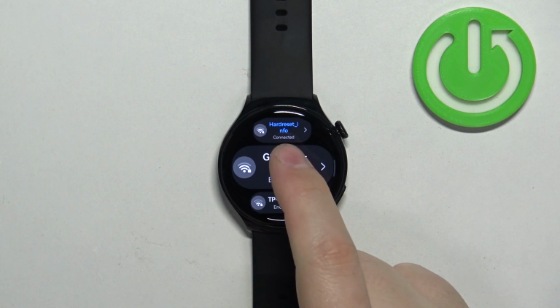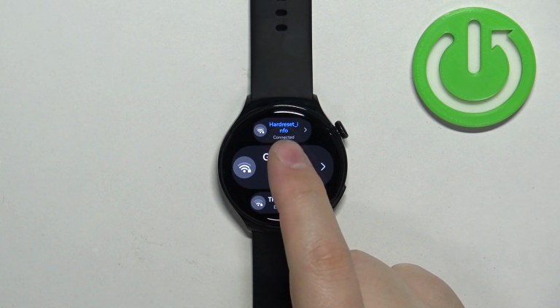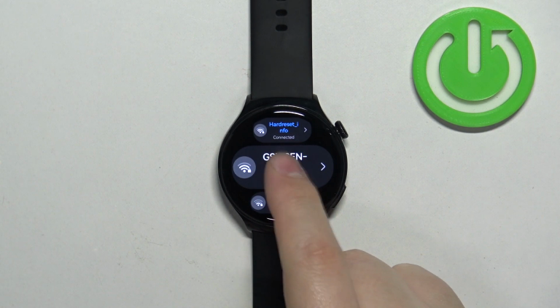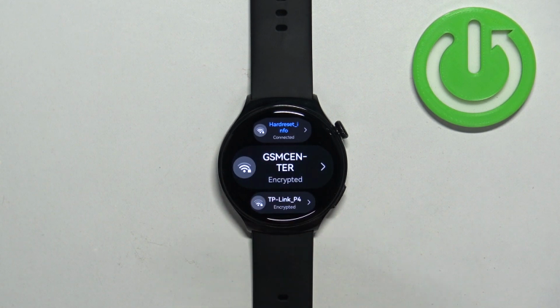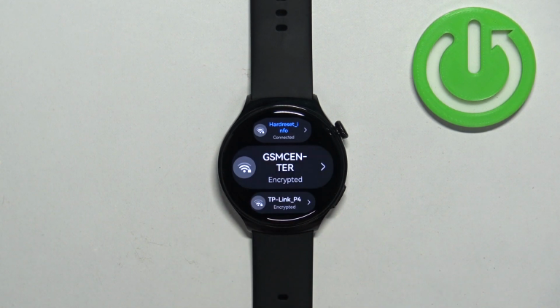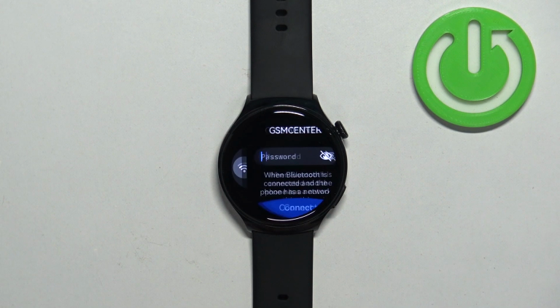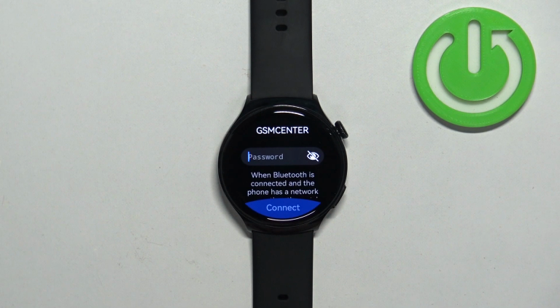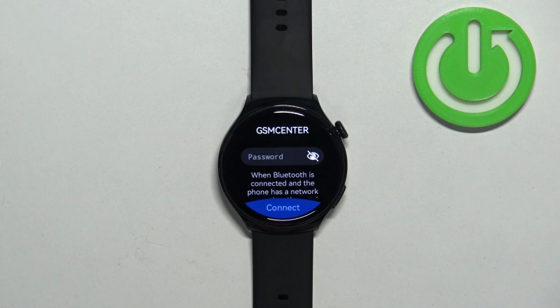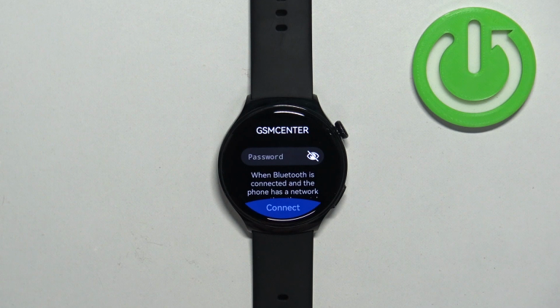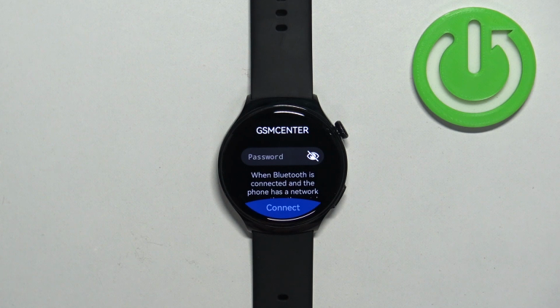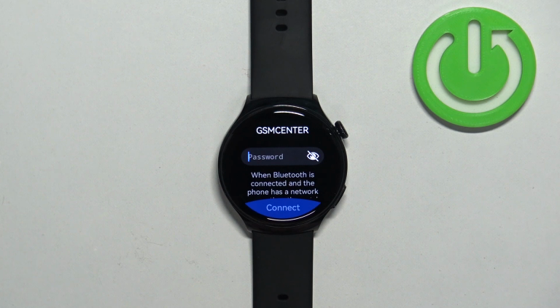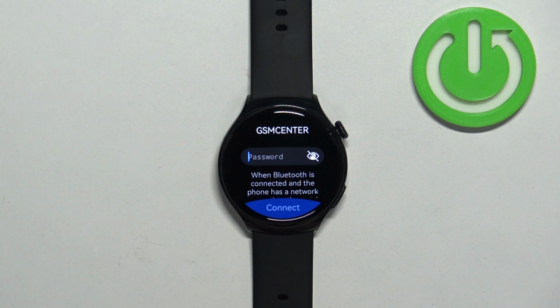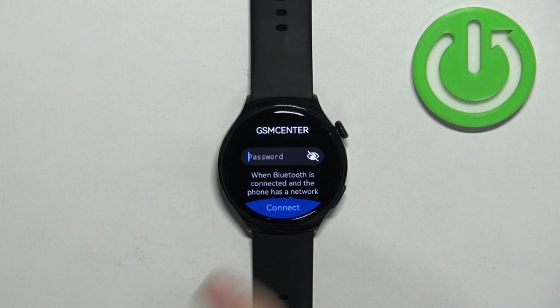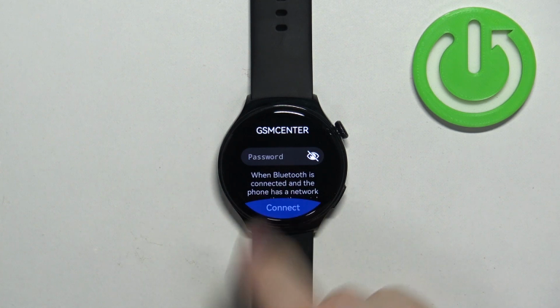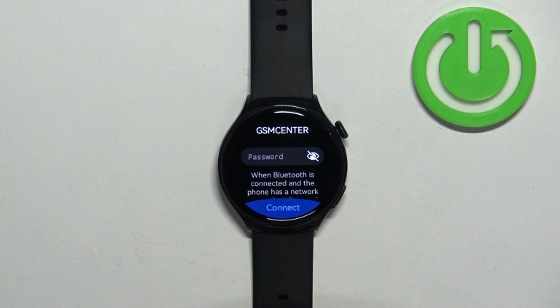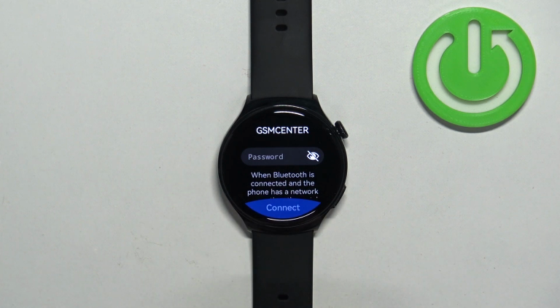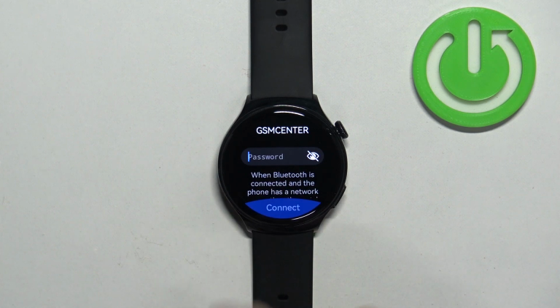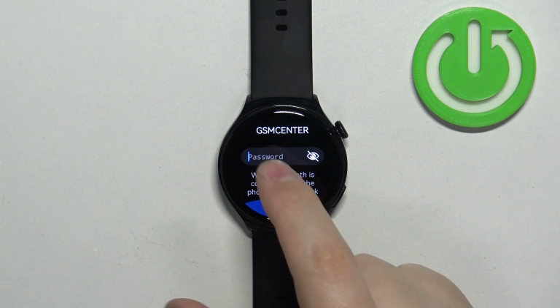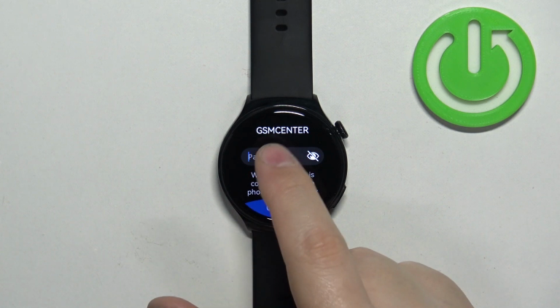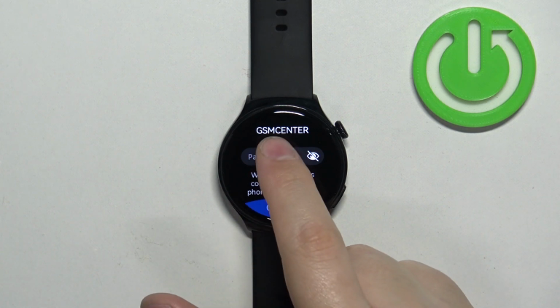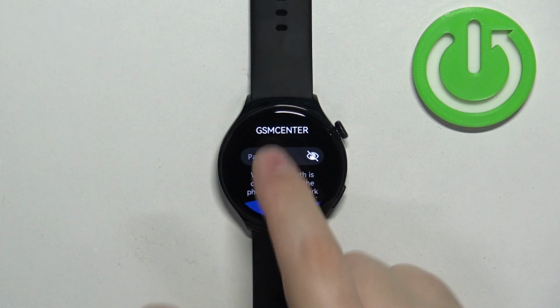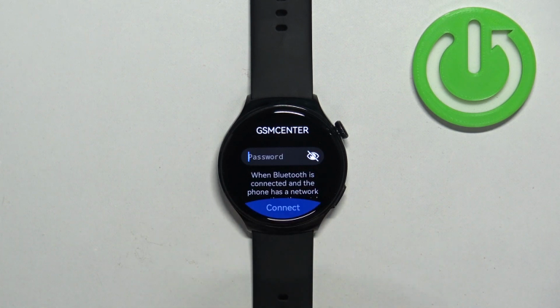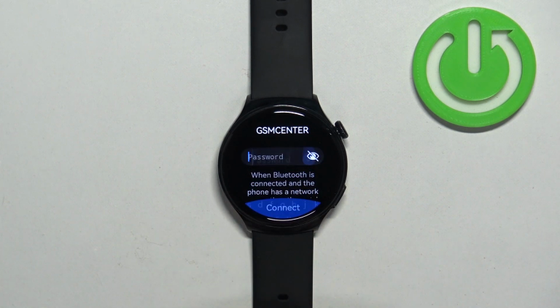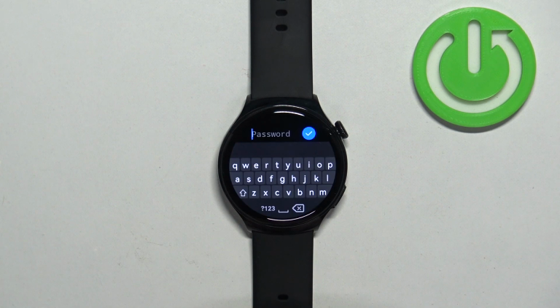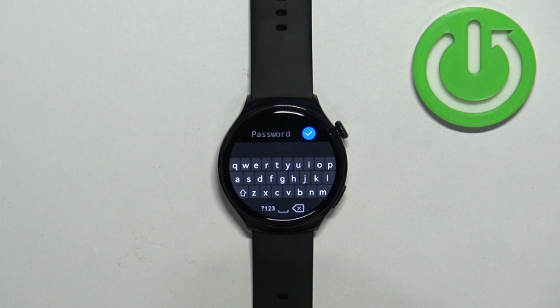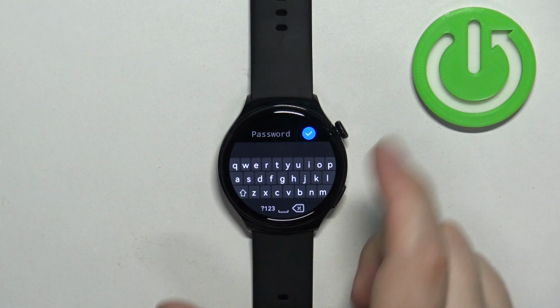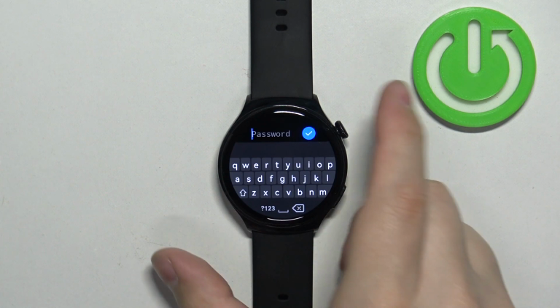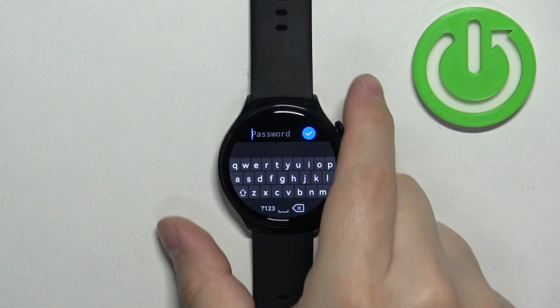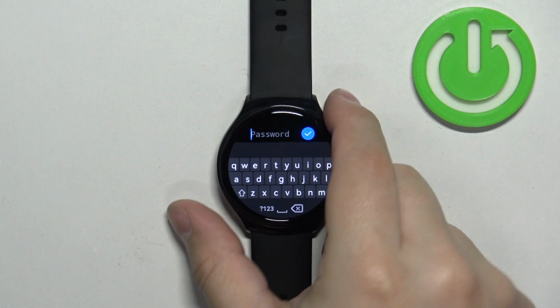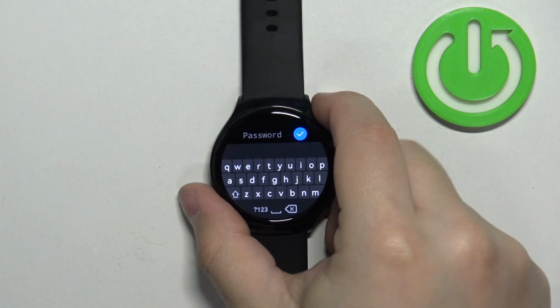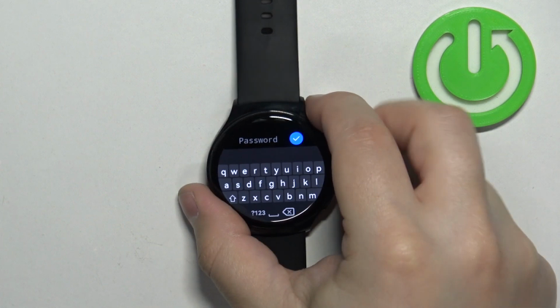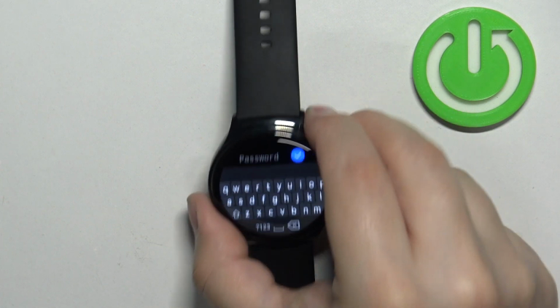Tap on it to select it, and now we need to enter the password. So I'm going to tap right here and enter the password.